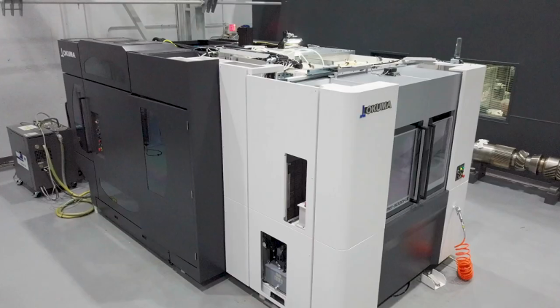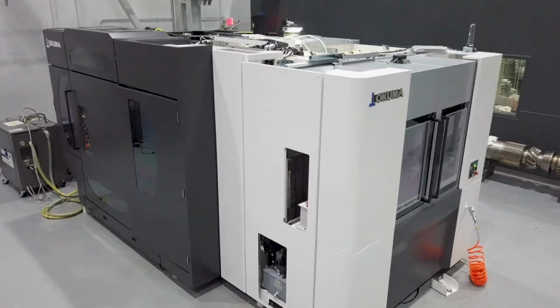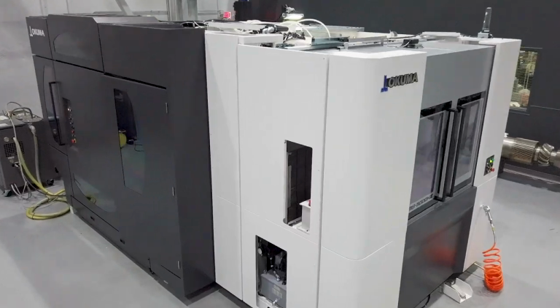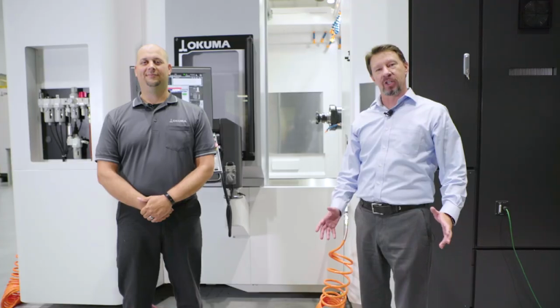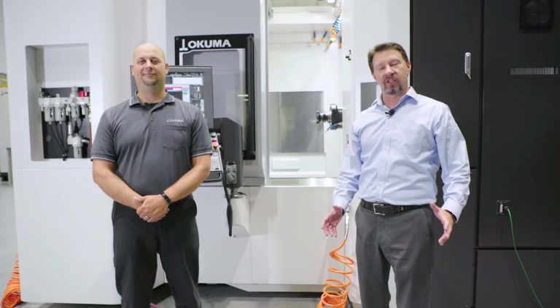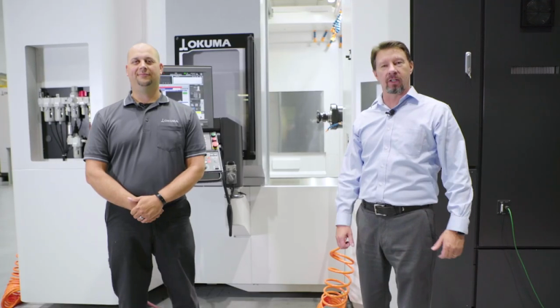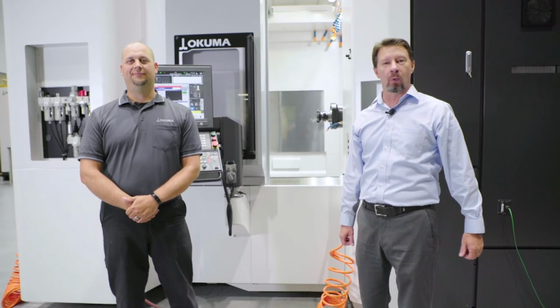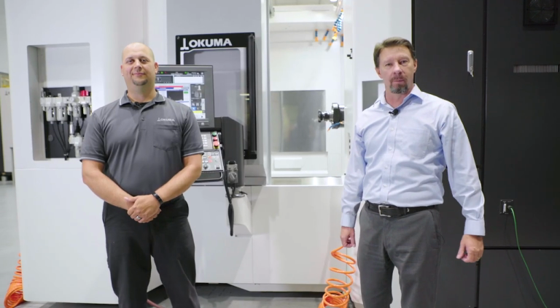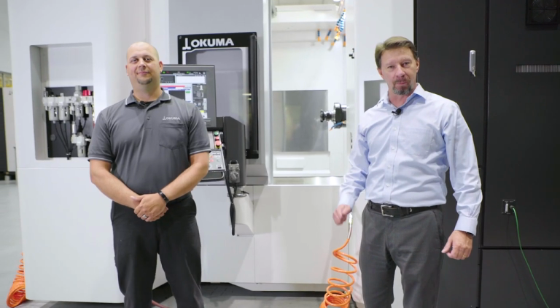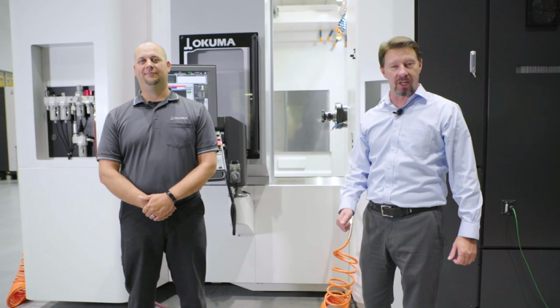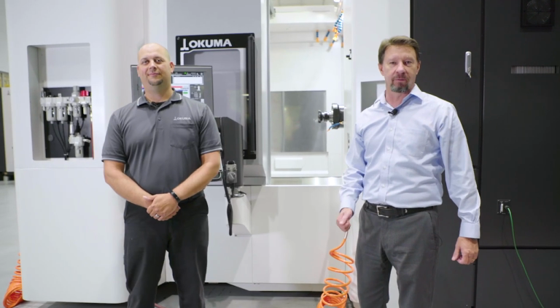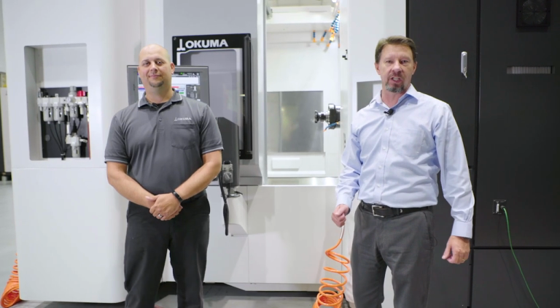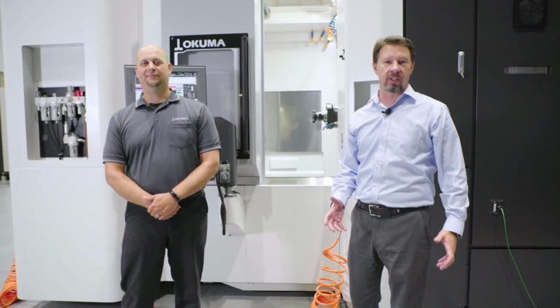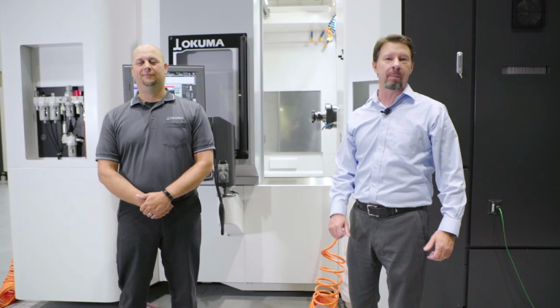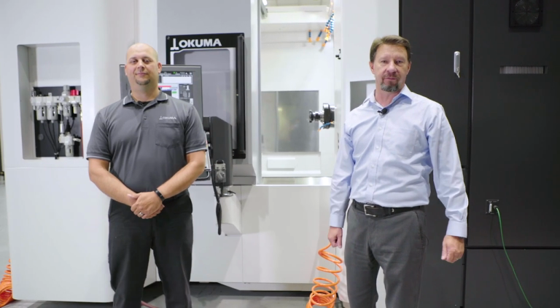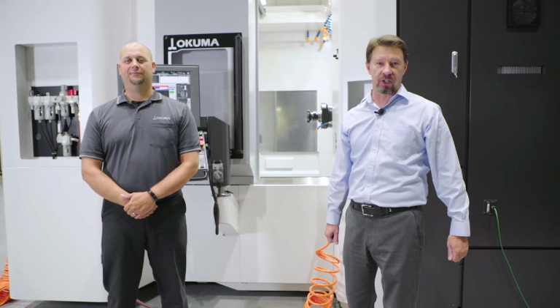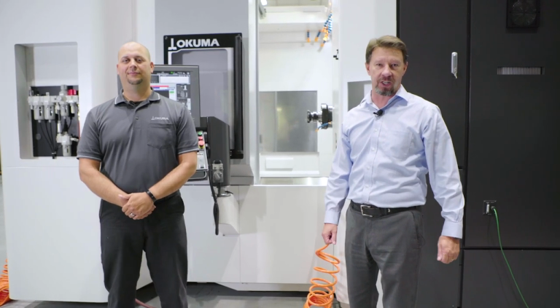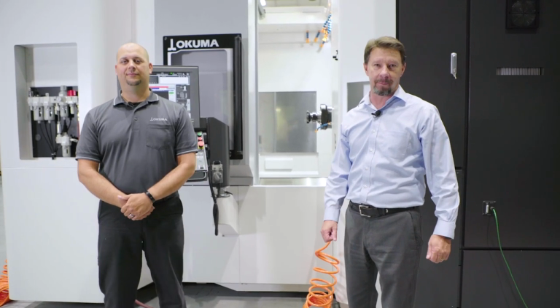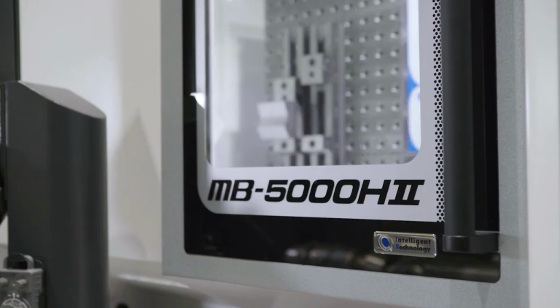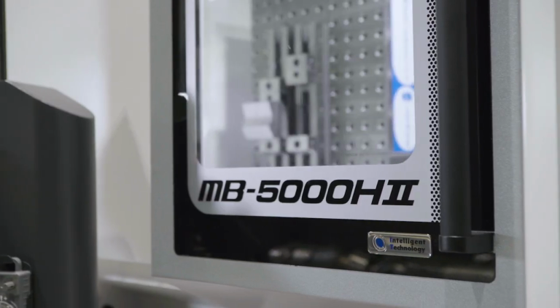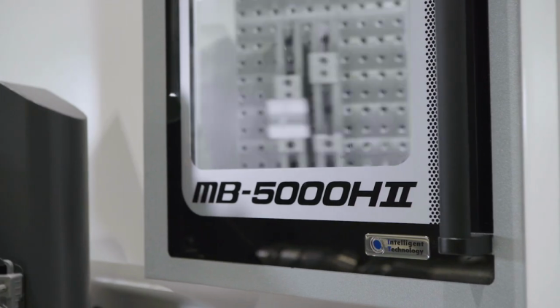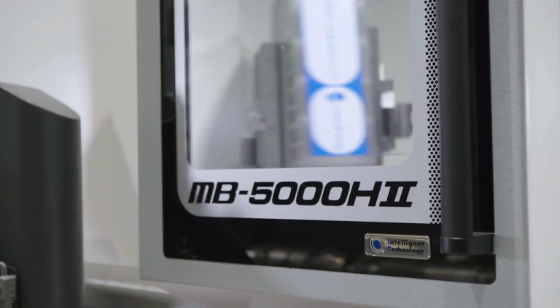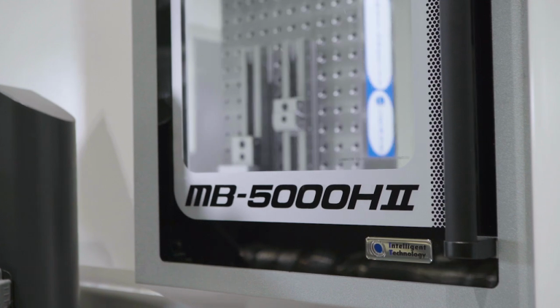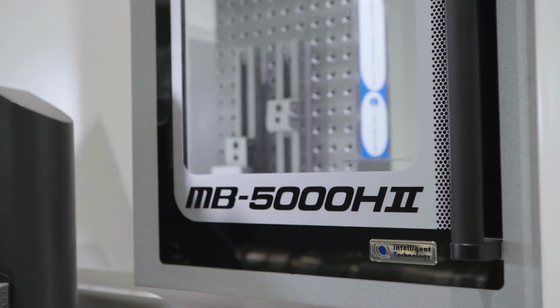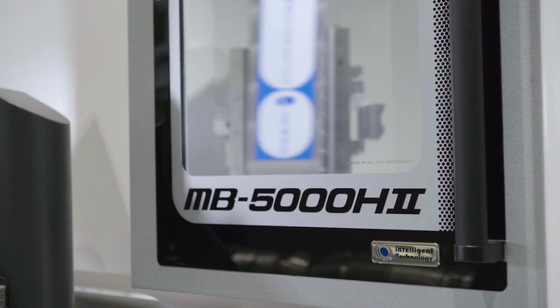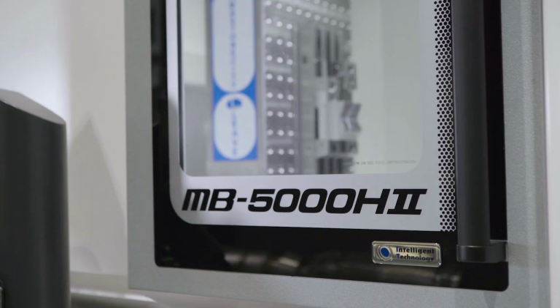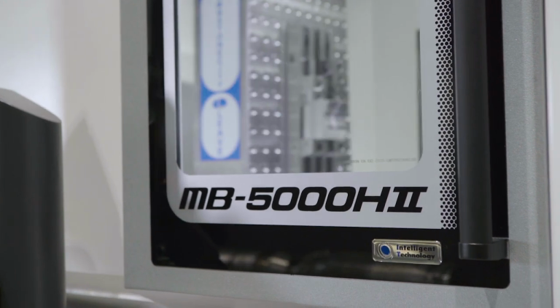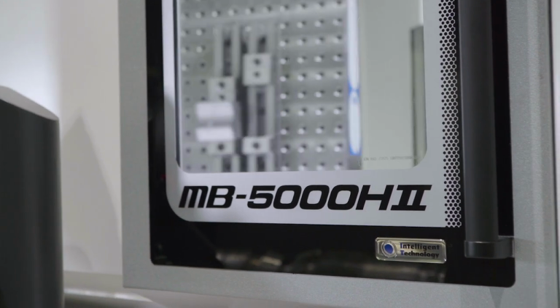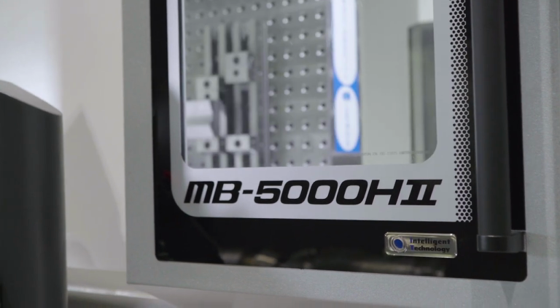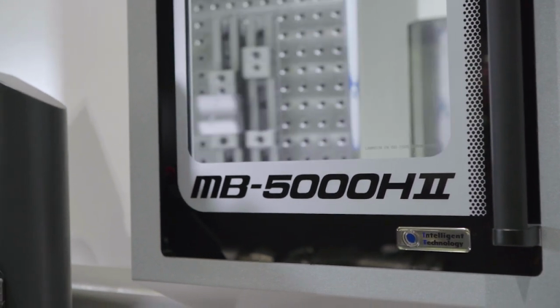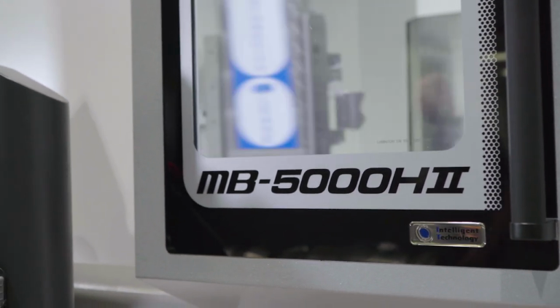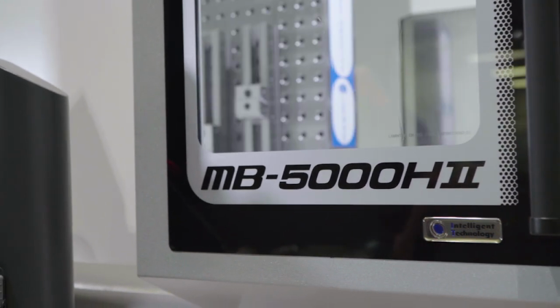The Horizontal Machining Center can be one of the most productive machines in any manufacturing shop. Today we're going to talk about the fastest horizontal Akuma has ever produced.